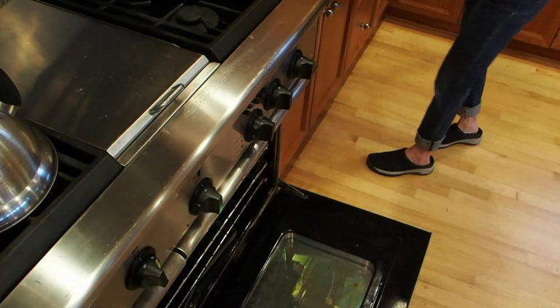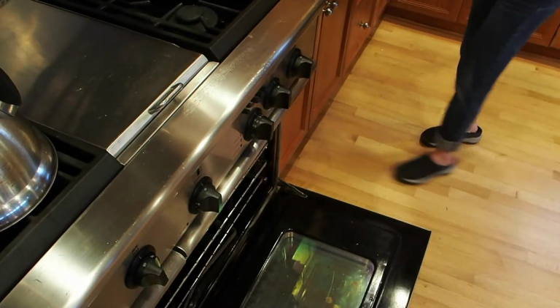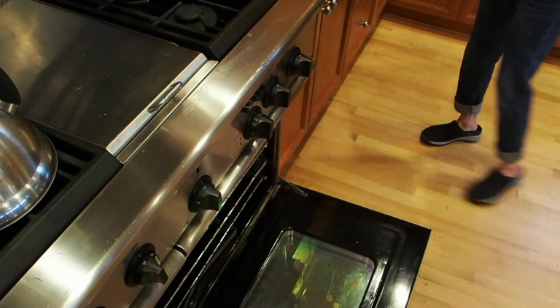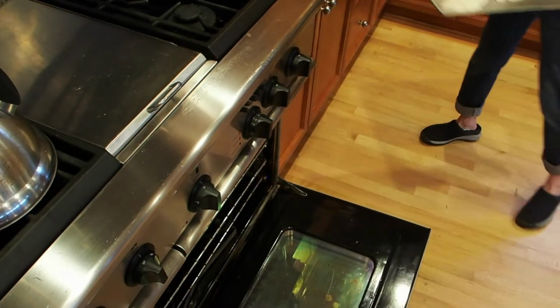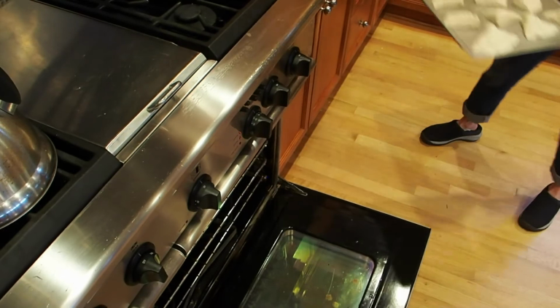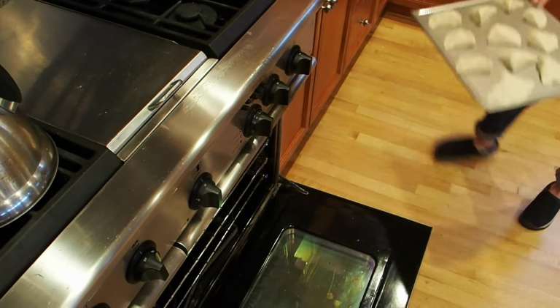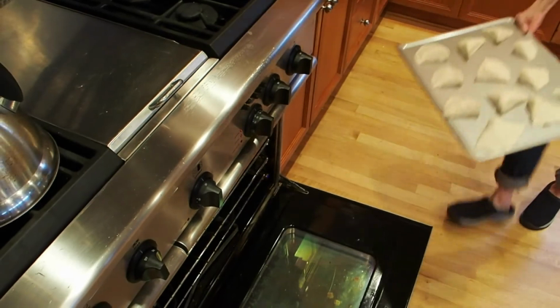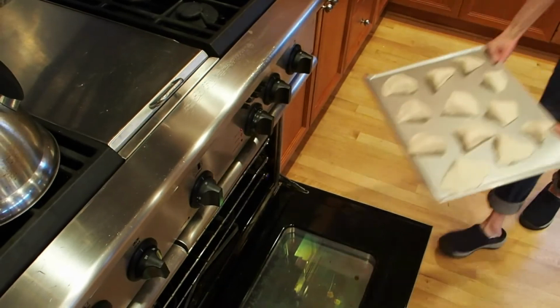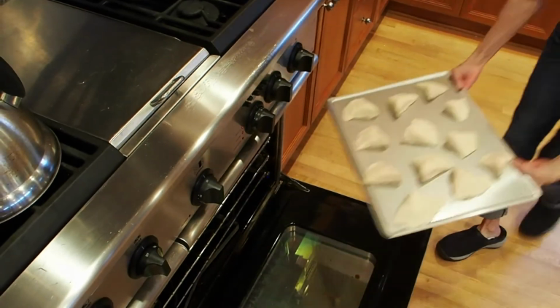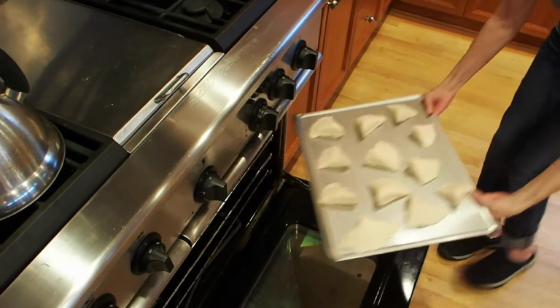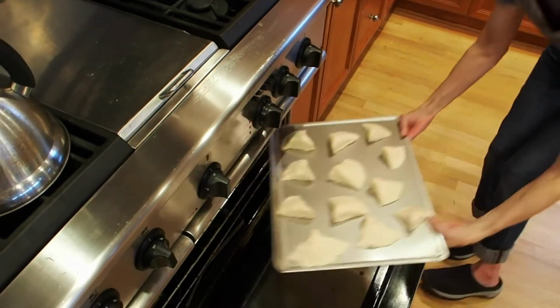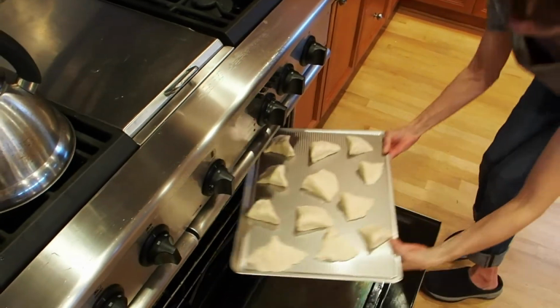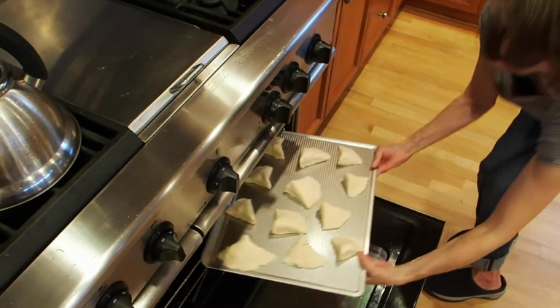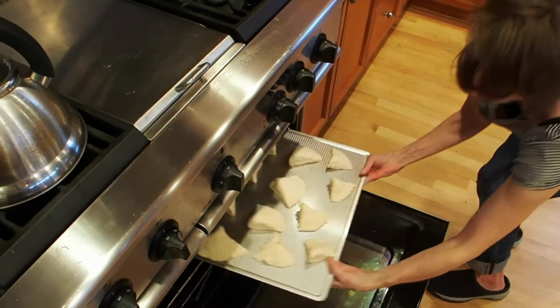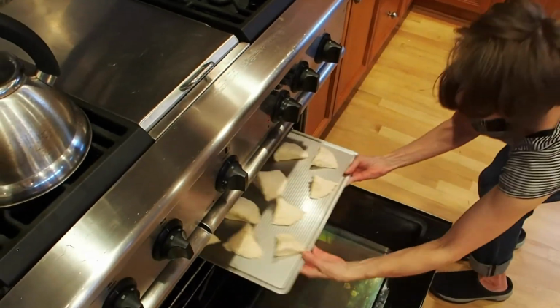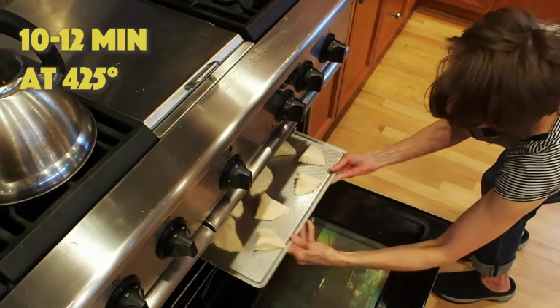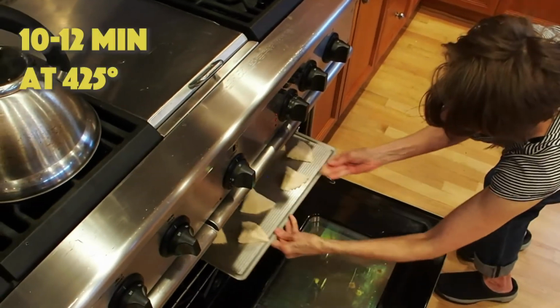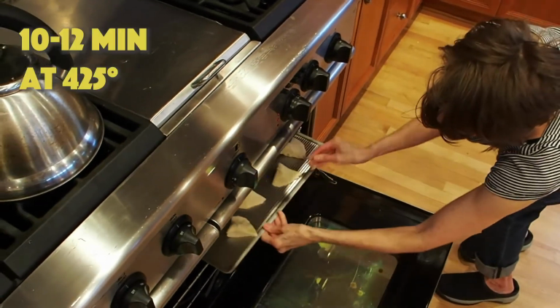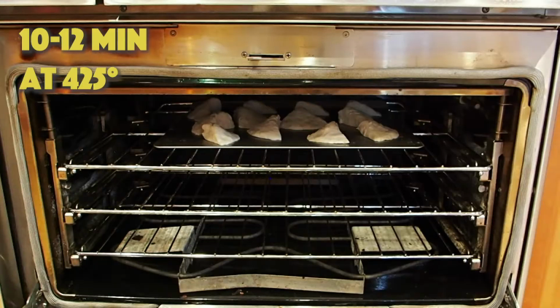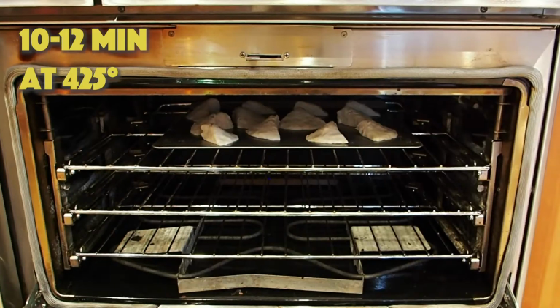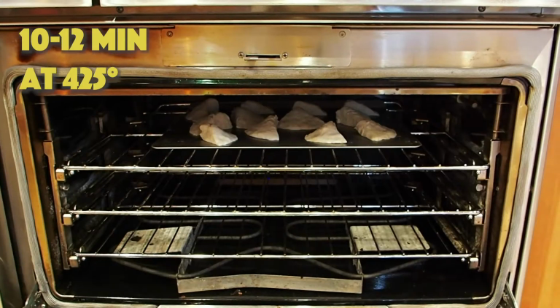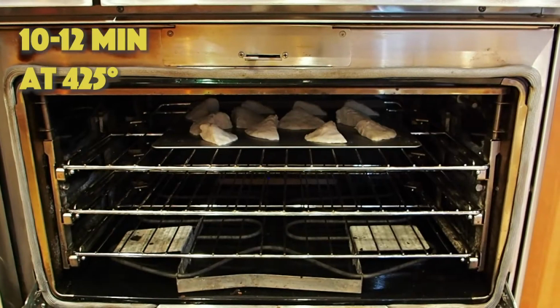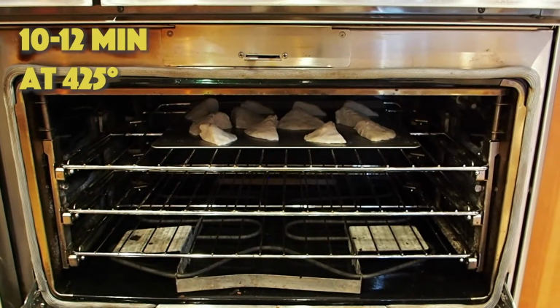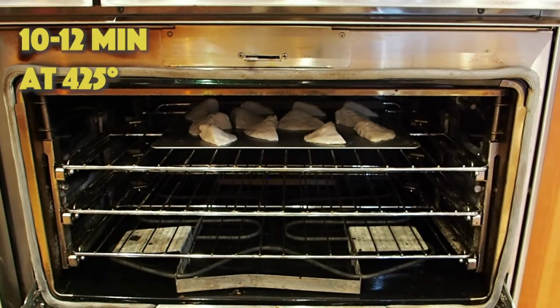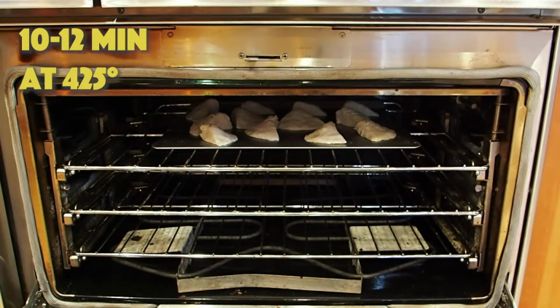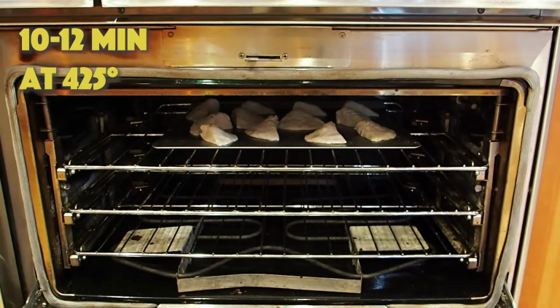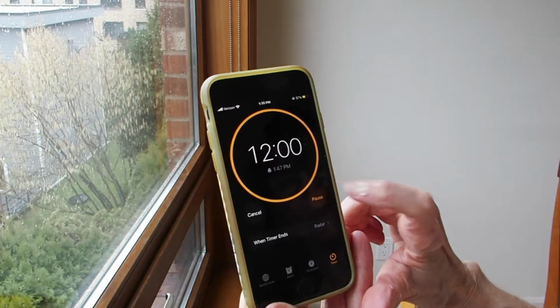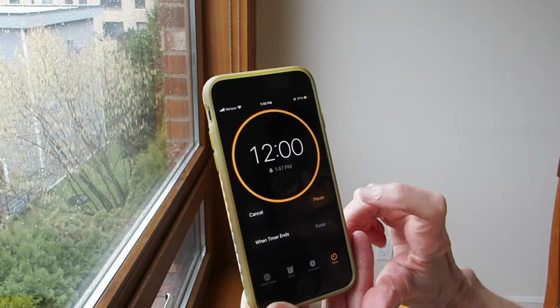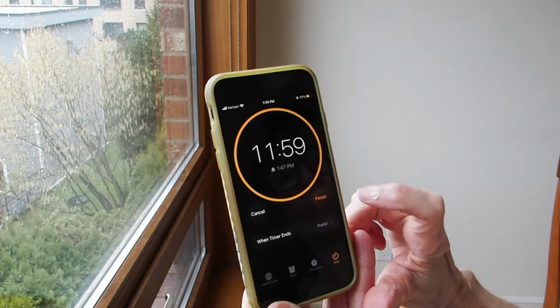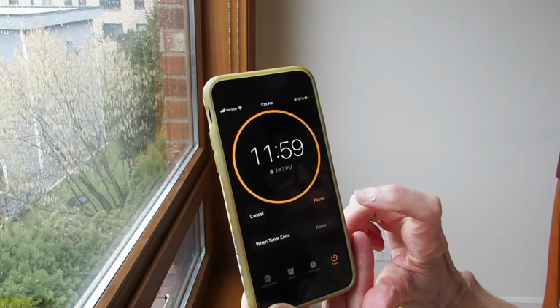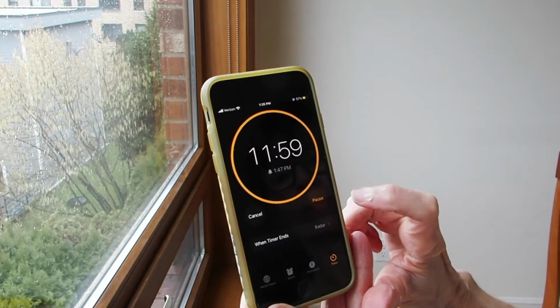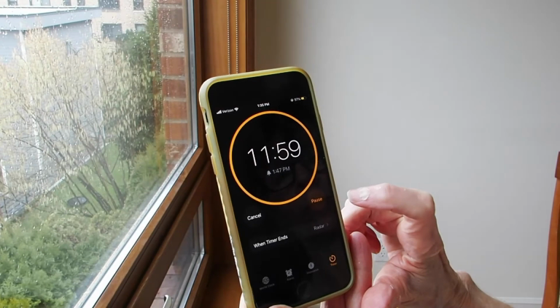You put them in the oven for 10 to 12 minutes at 425. And now we wait.